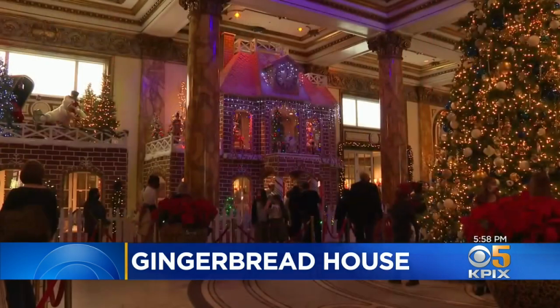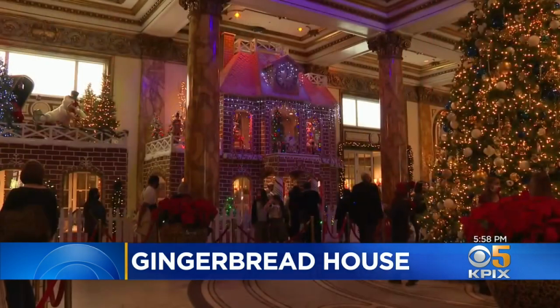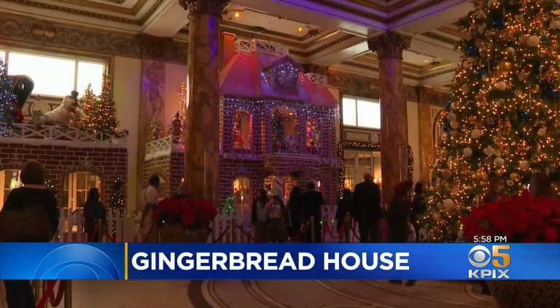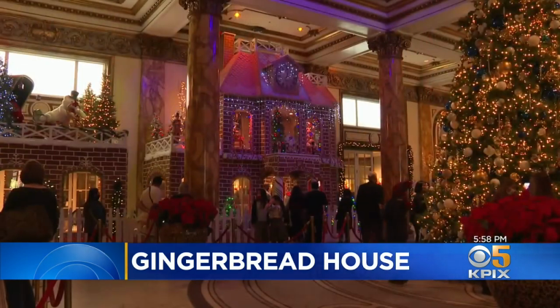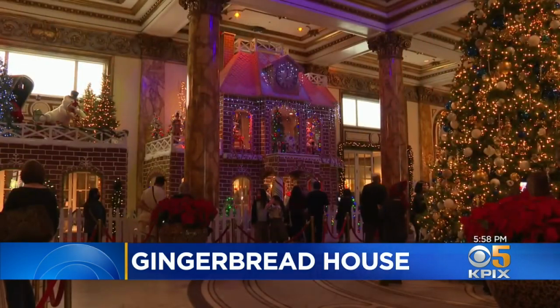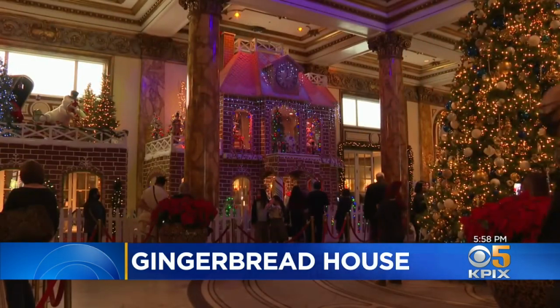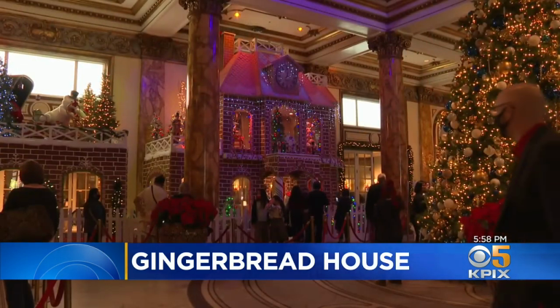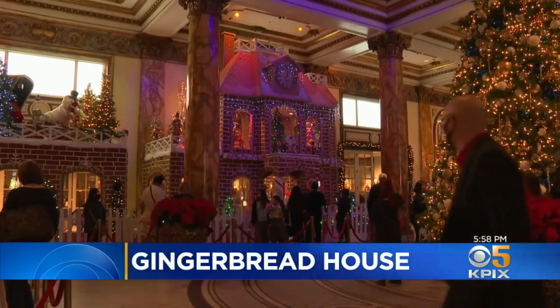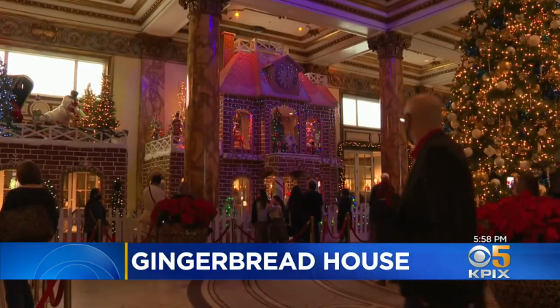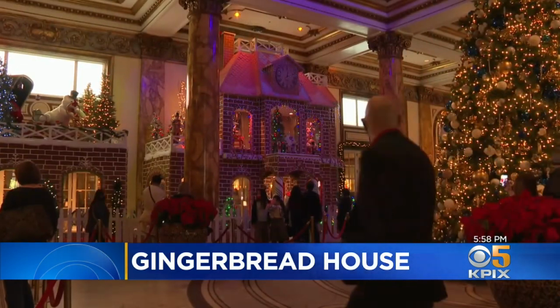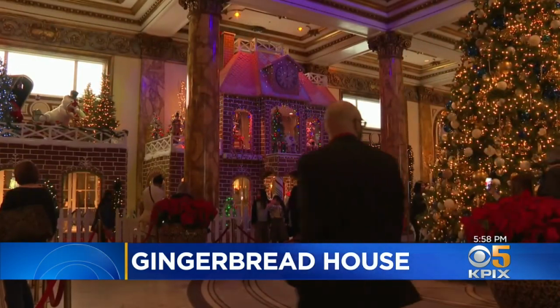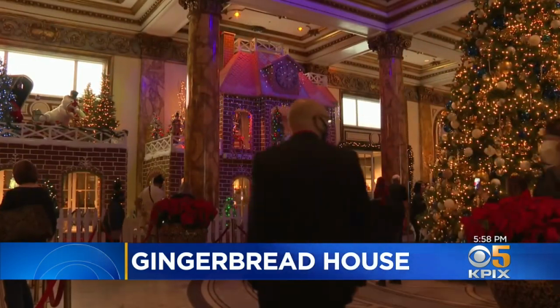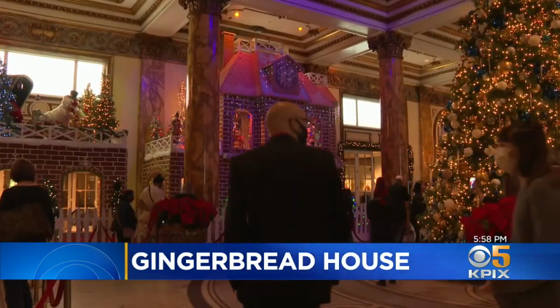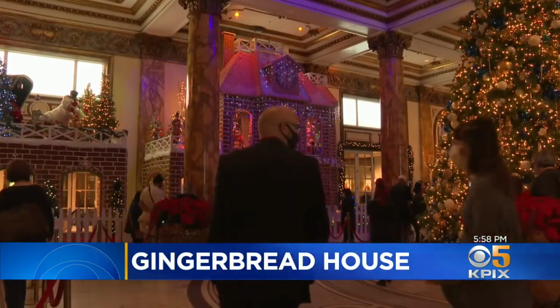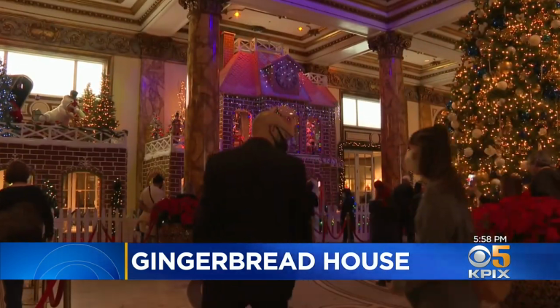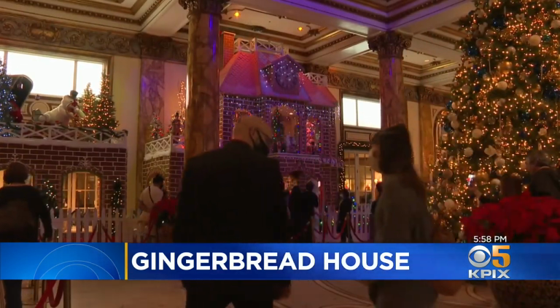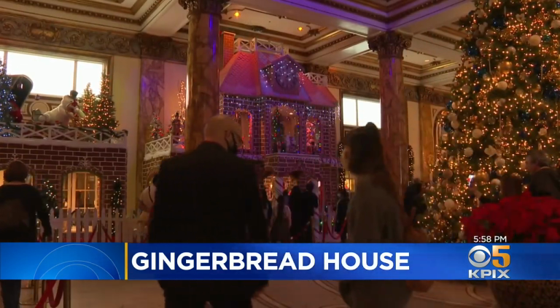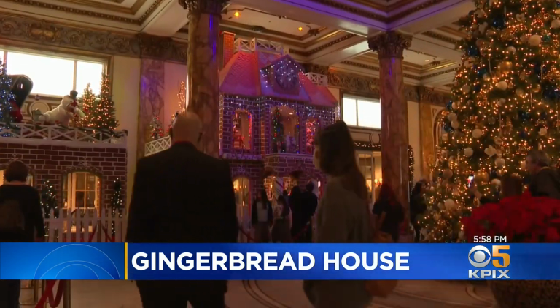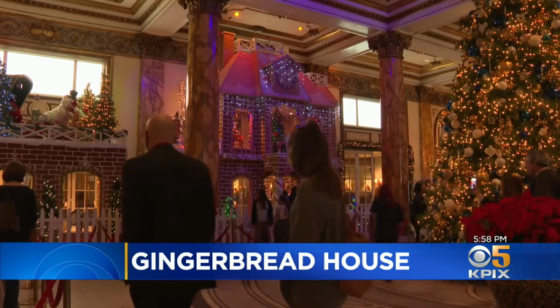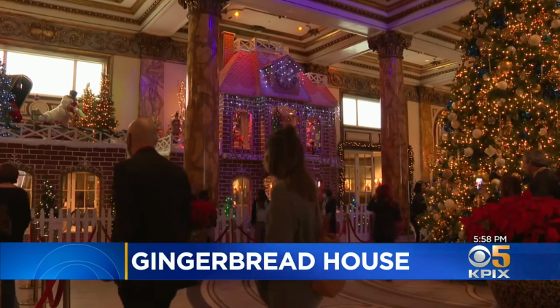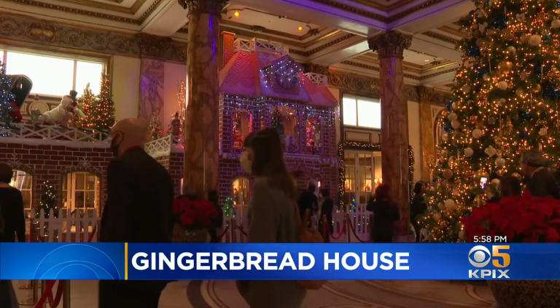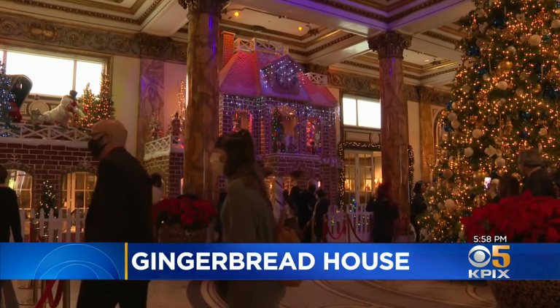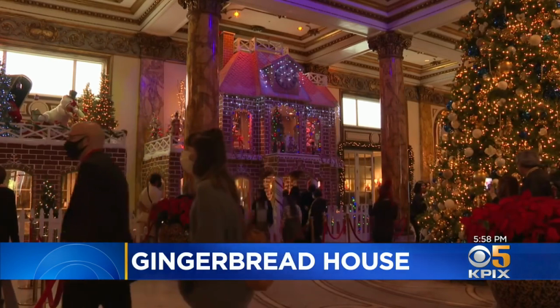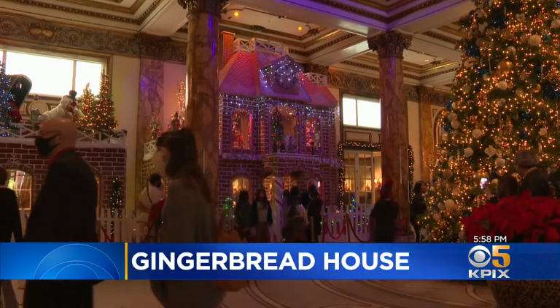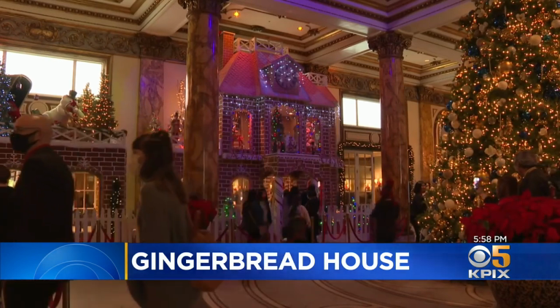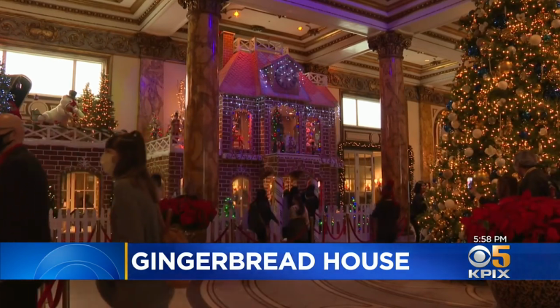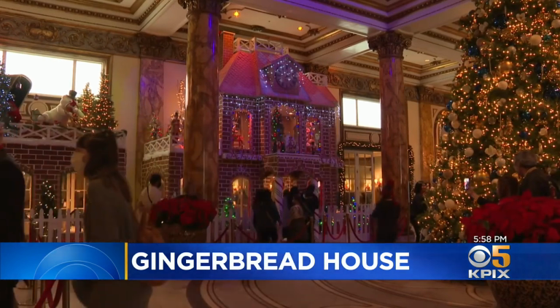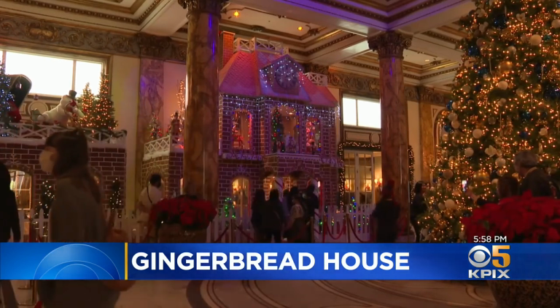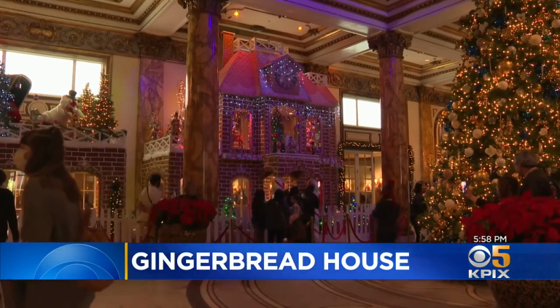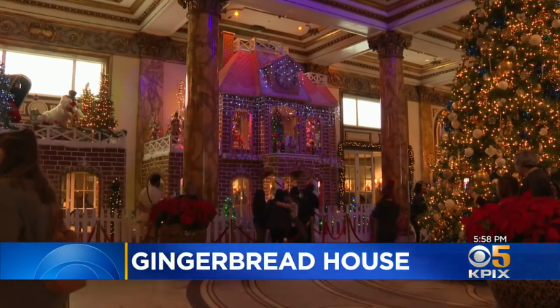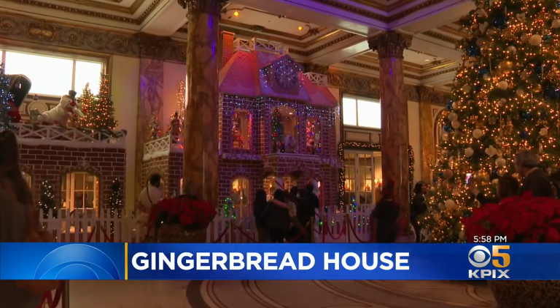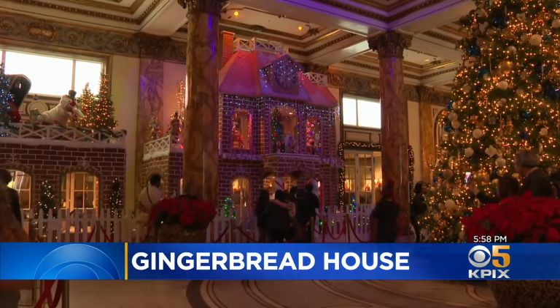It's a labor of love, building a happy home for the holidays. In San Francisco, Sharon Chin, KPIX 5.